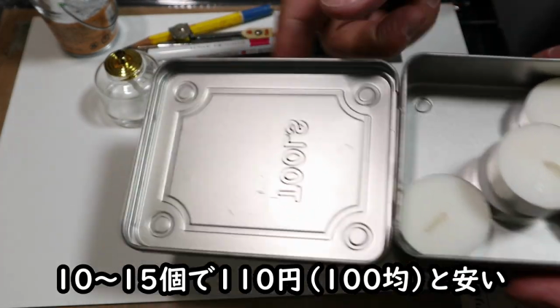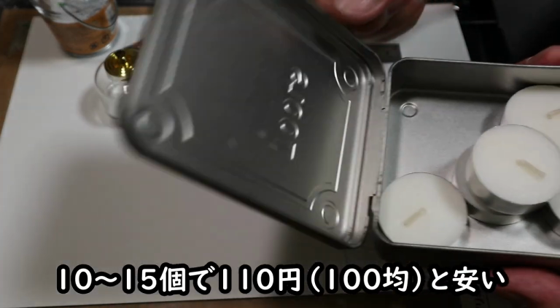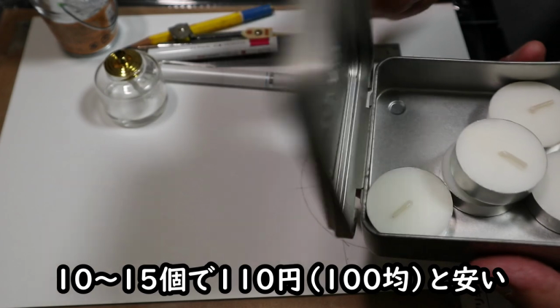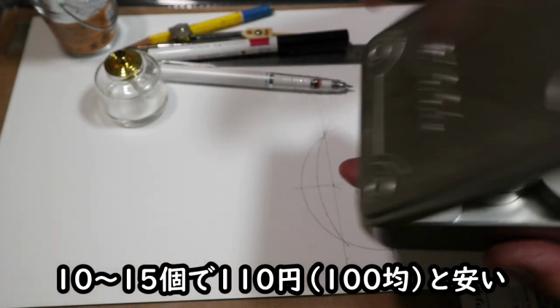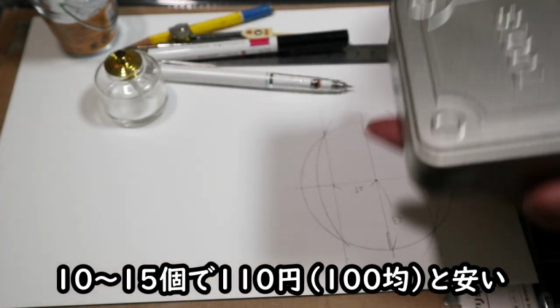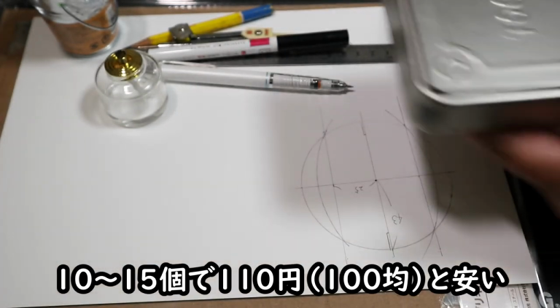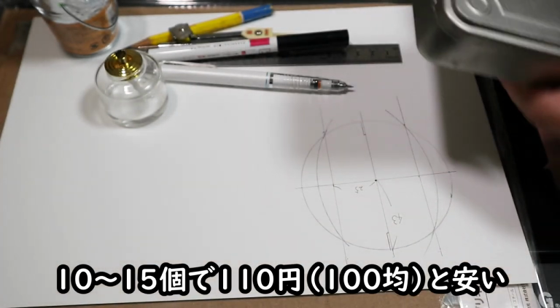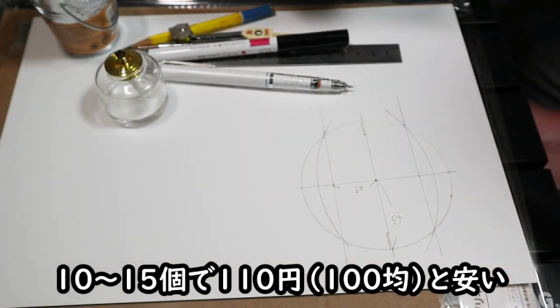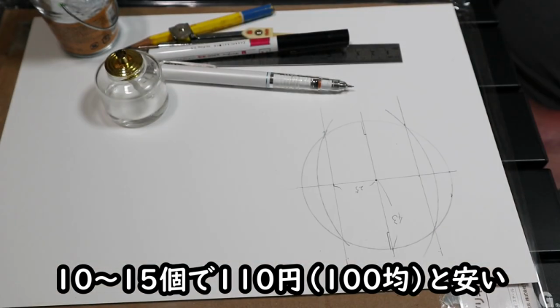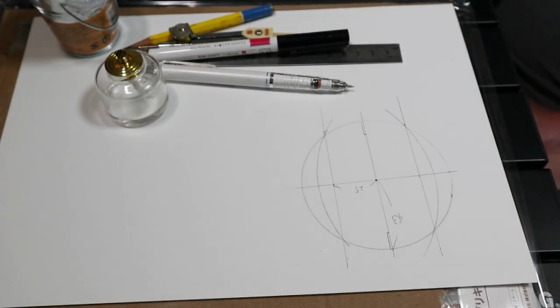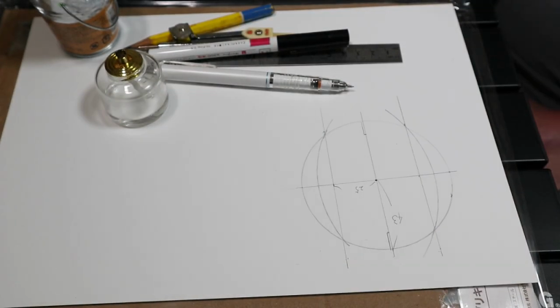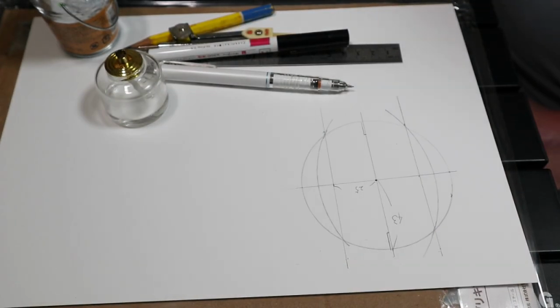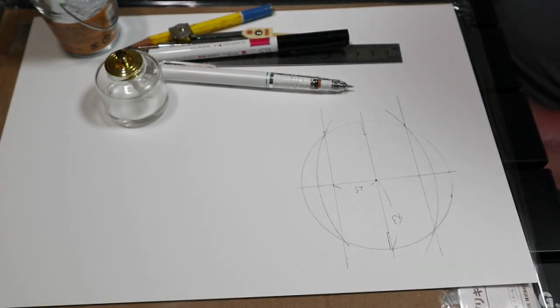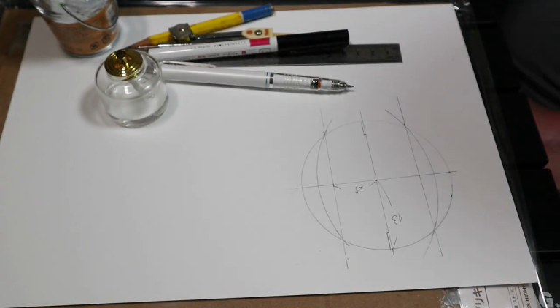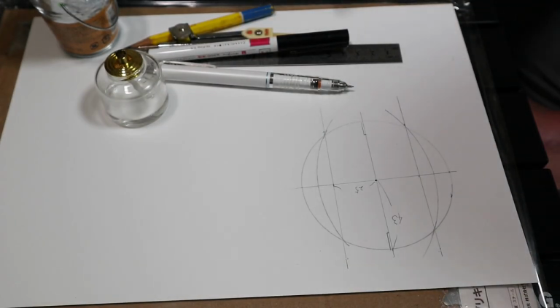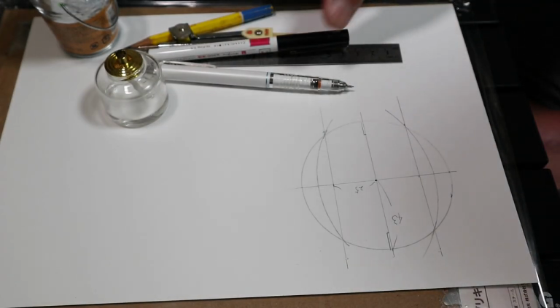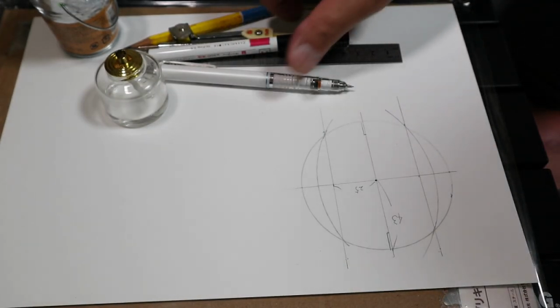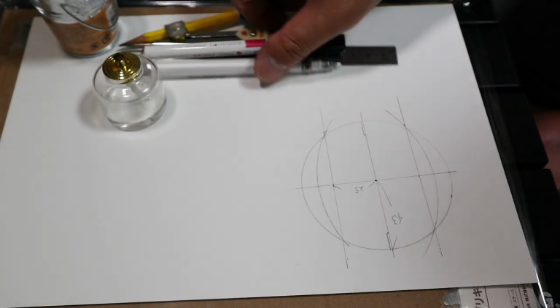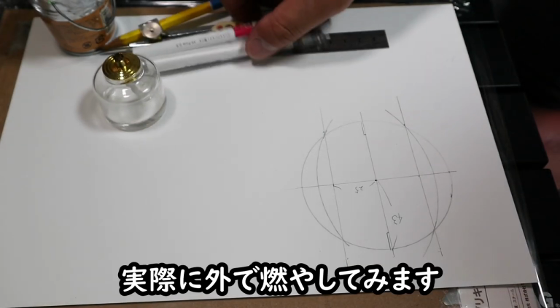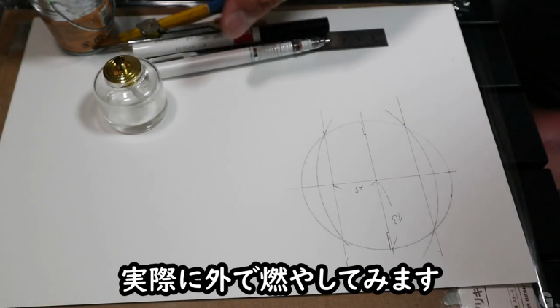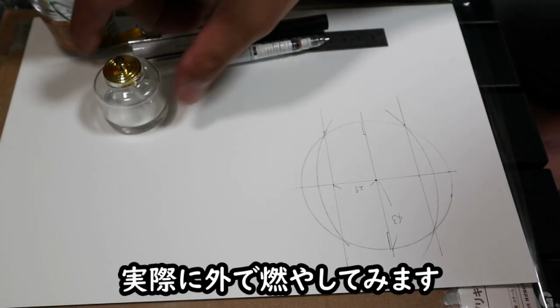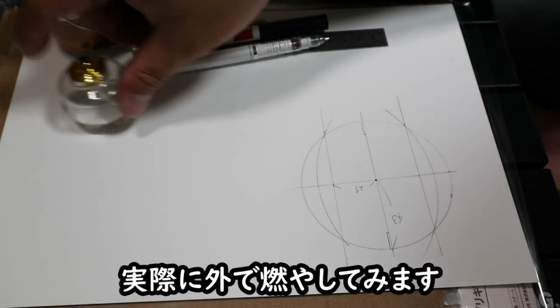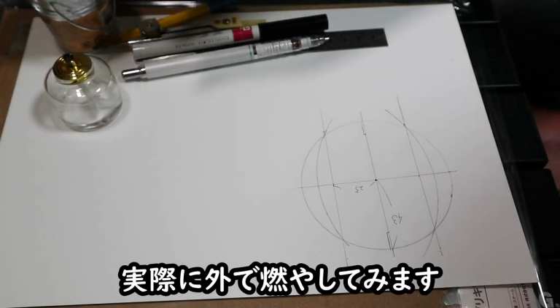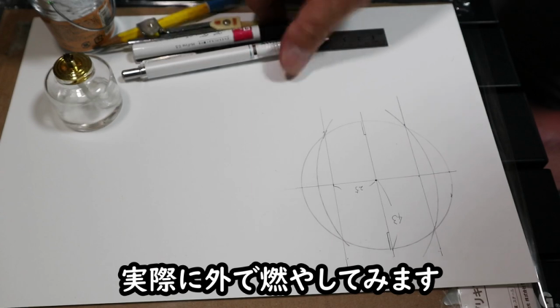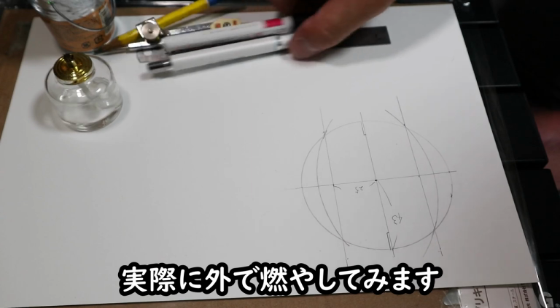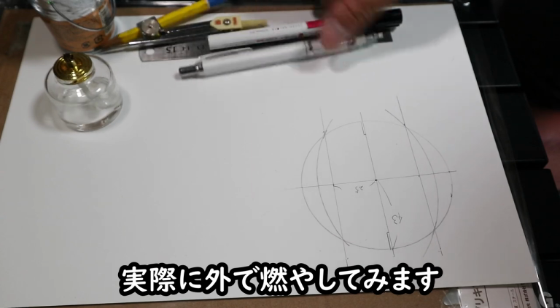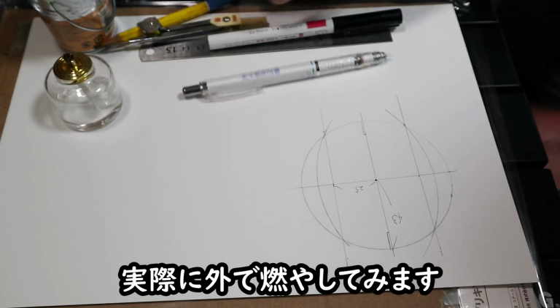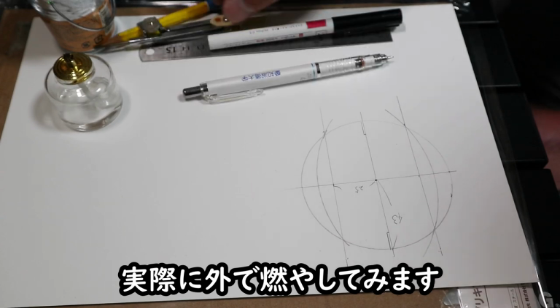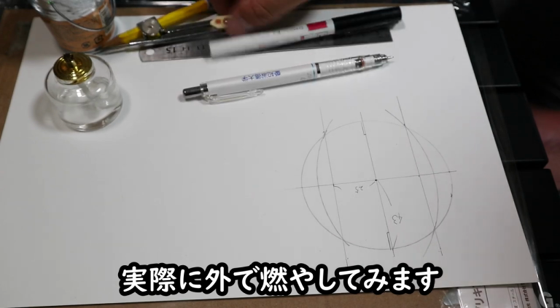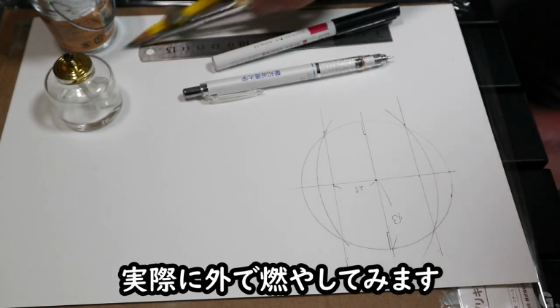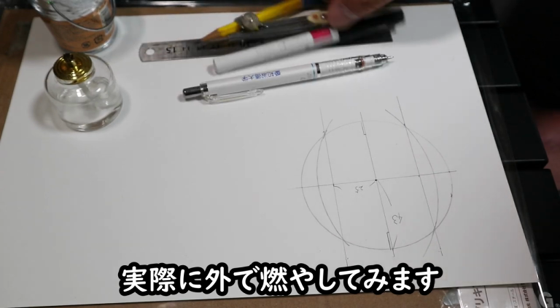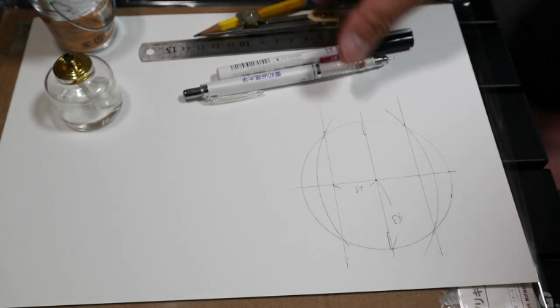よくあるティーランタンキャンドルは、最初っからこういう風にはめといても横から入れられるので、これが一番楽だよね。一応ここに引っかかってはくれるので、これでもいいと思いますよ全然。安いしね、10個とか15個で110円。いずれもちょっと外でやってみますので、後ほどご覧ください。